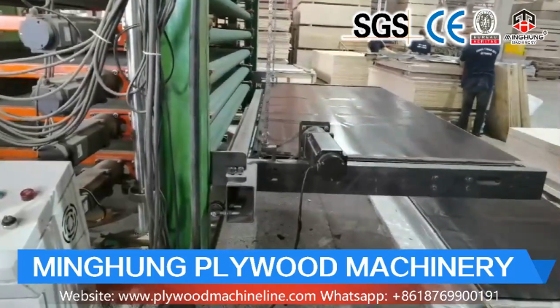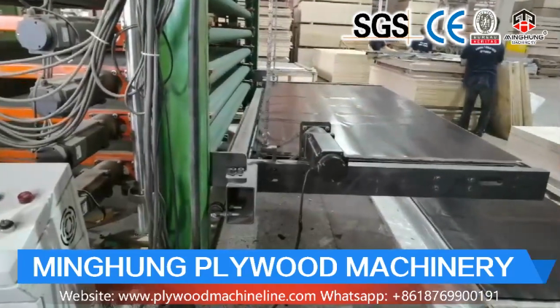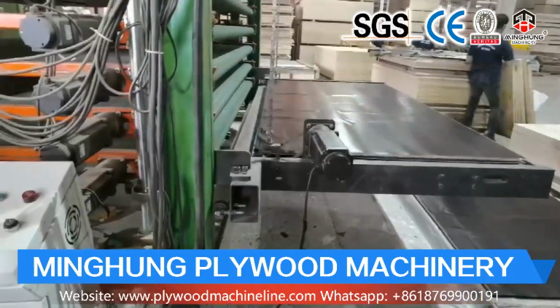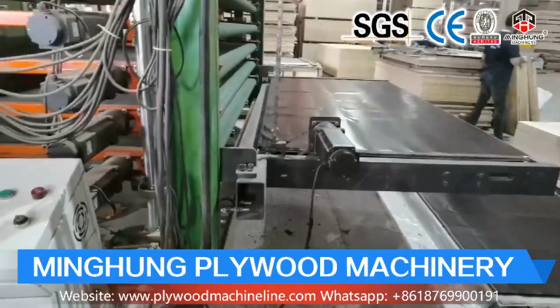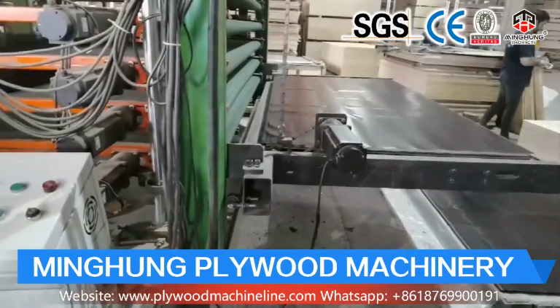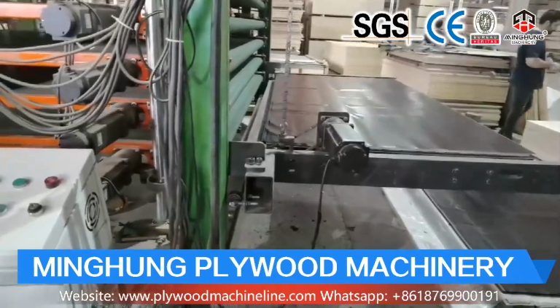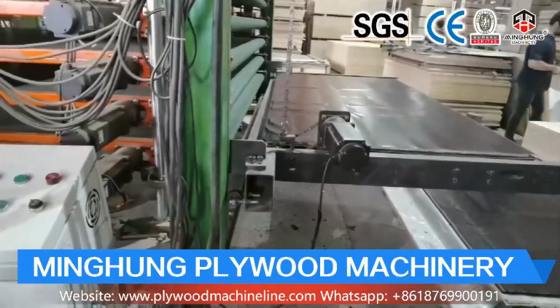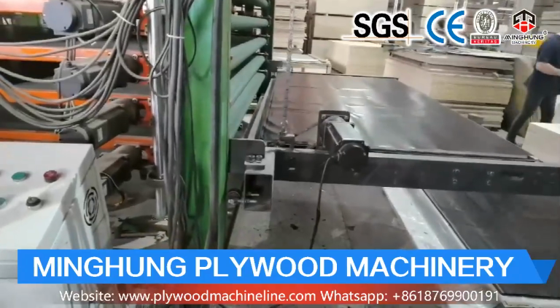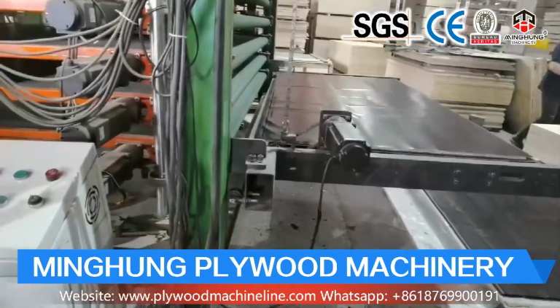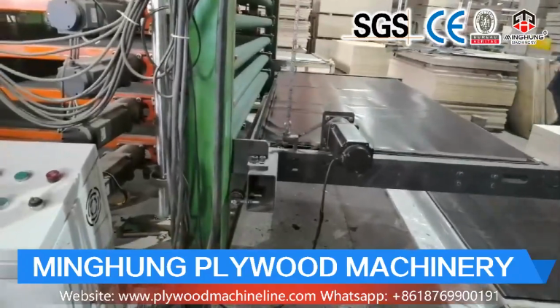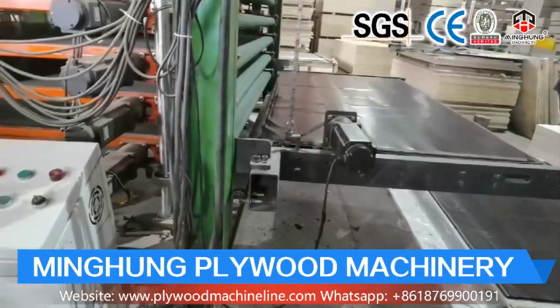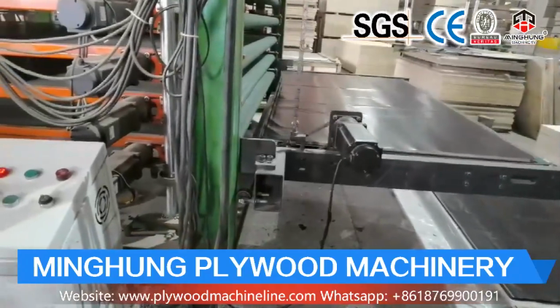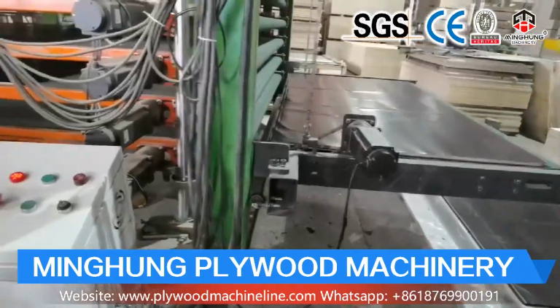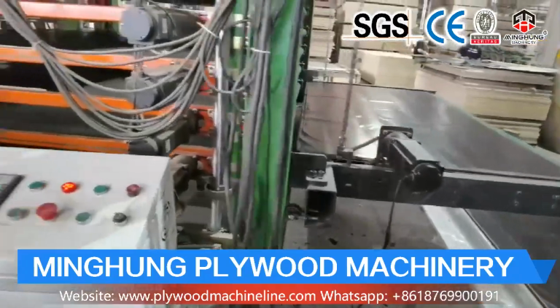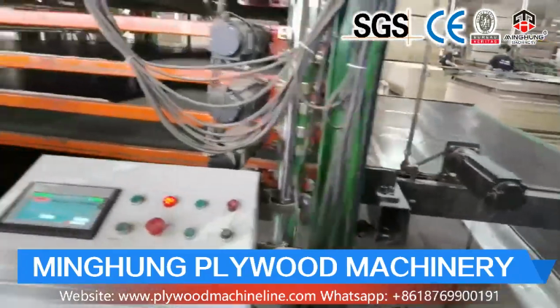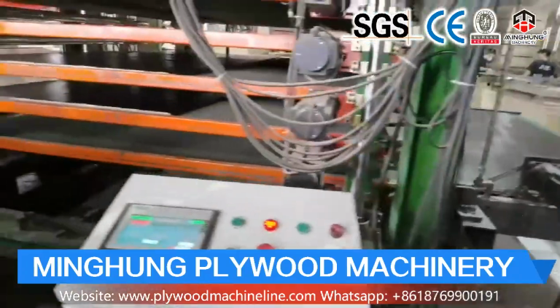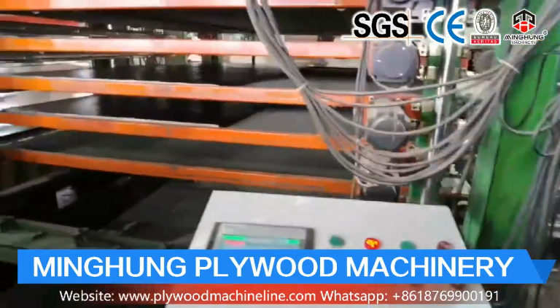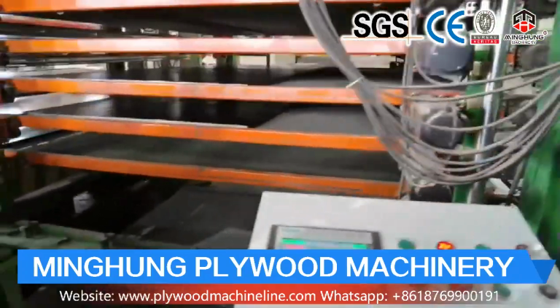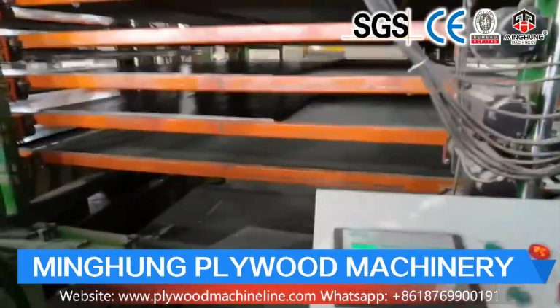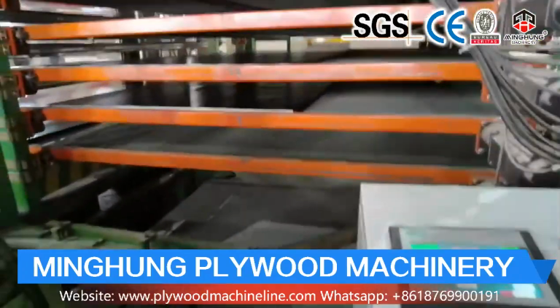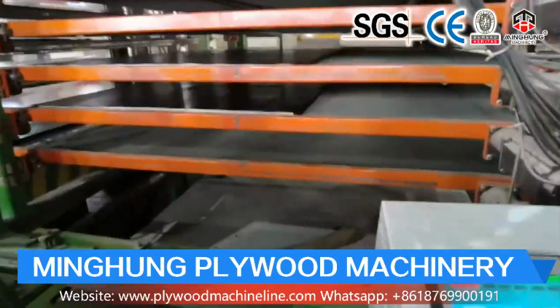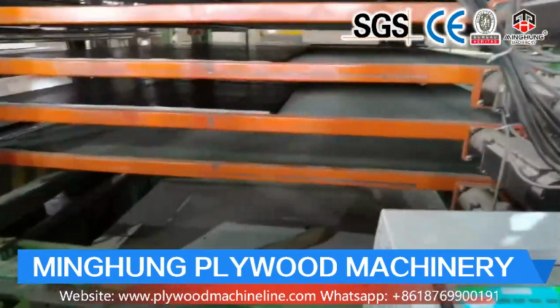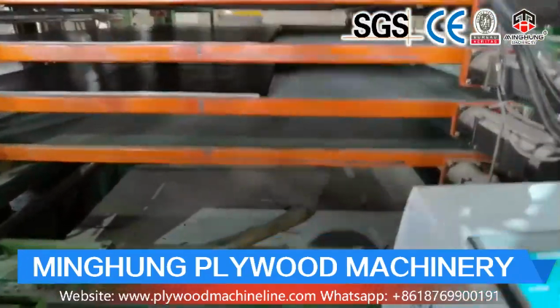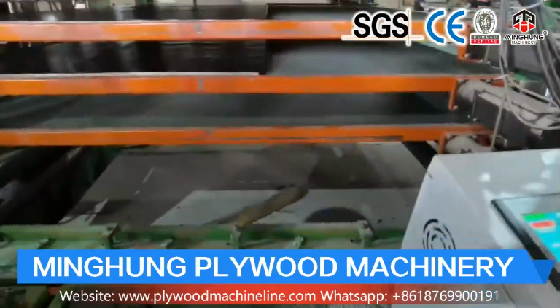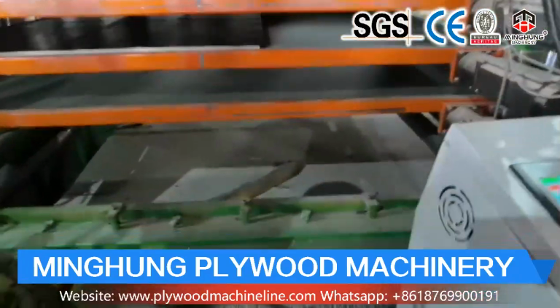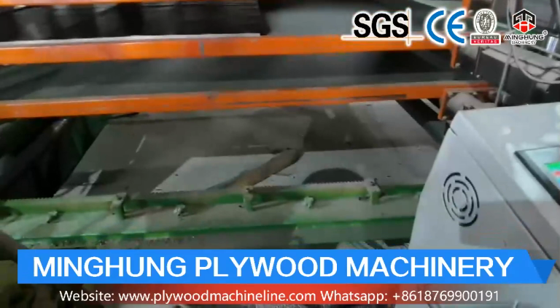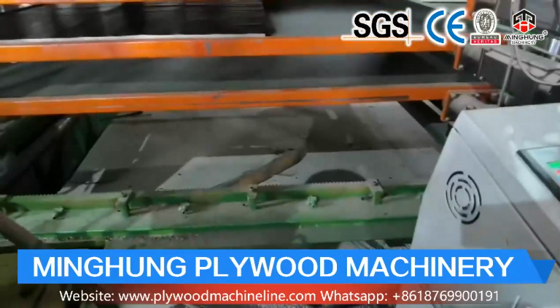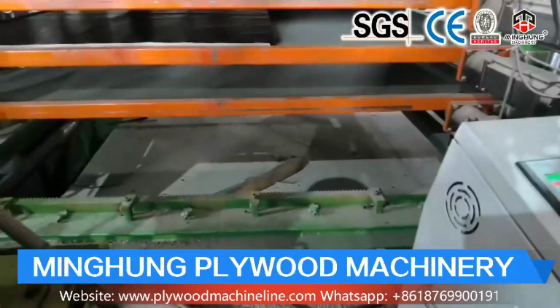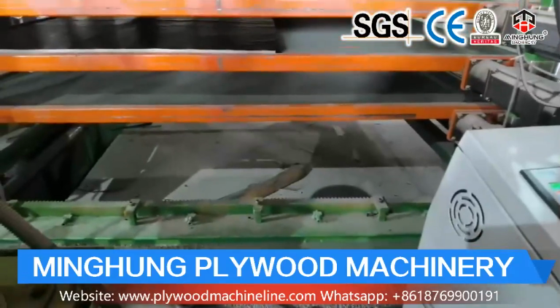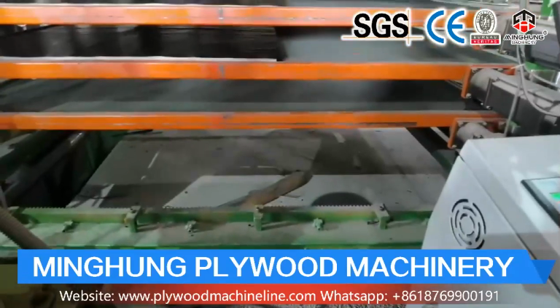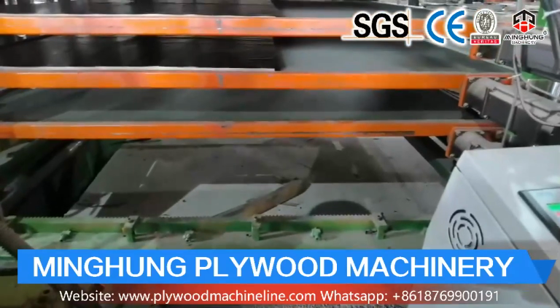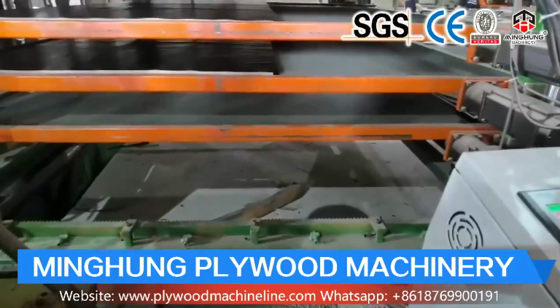Welcome to contact us for more information about our veneer machine. We will offer machine working video and details for you.